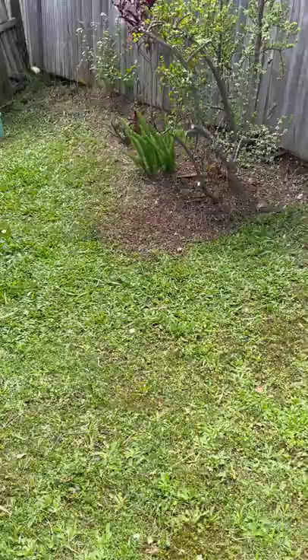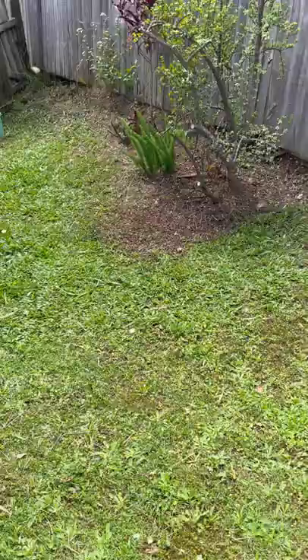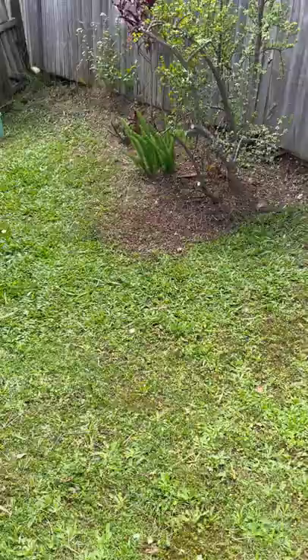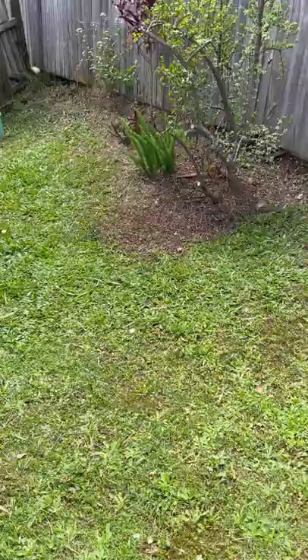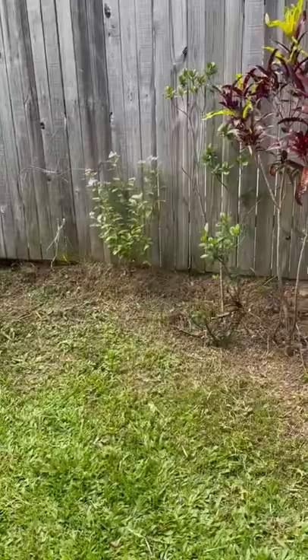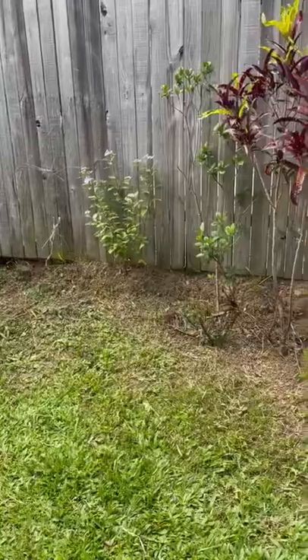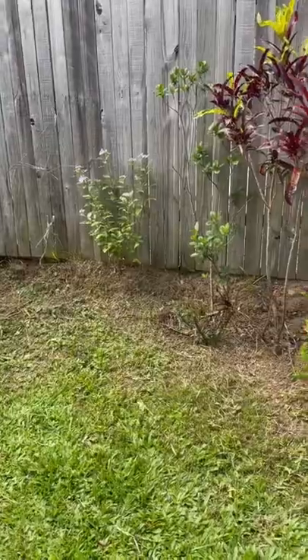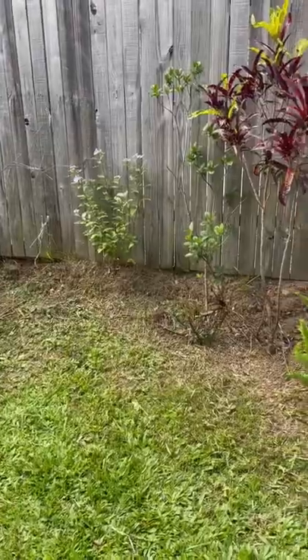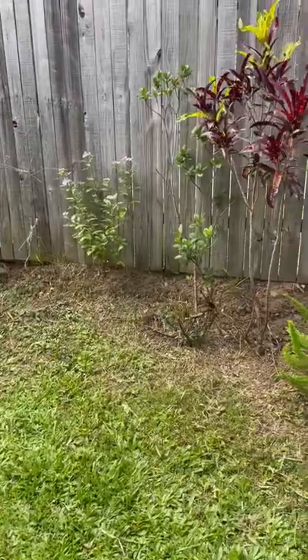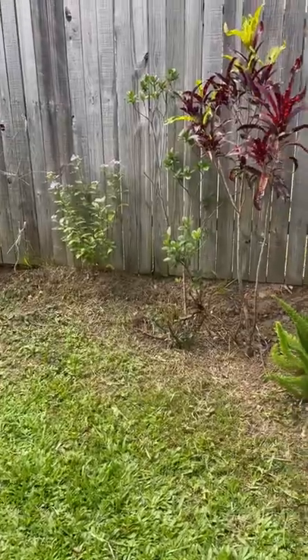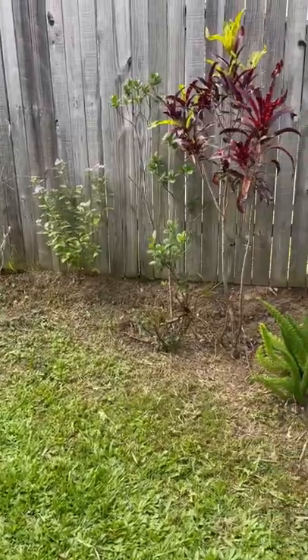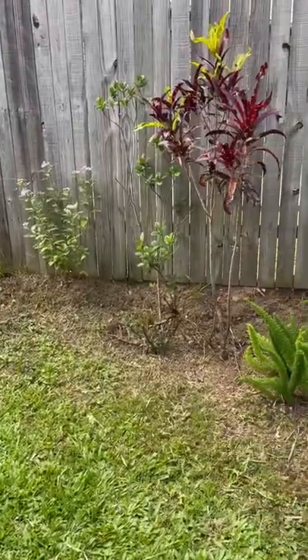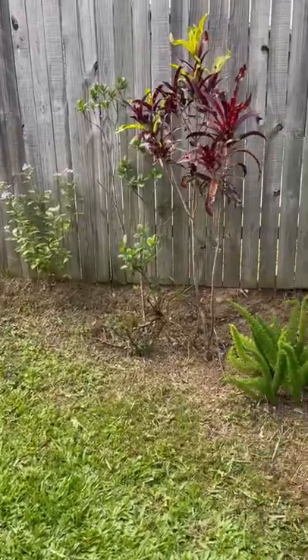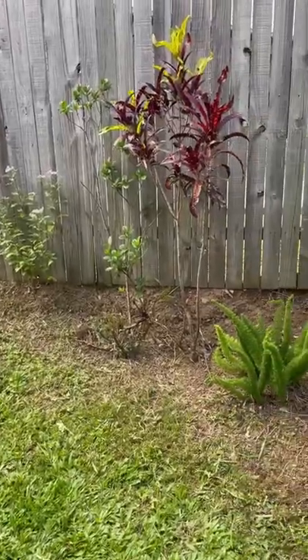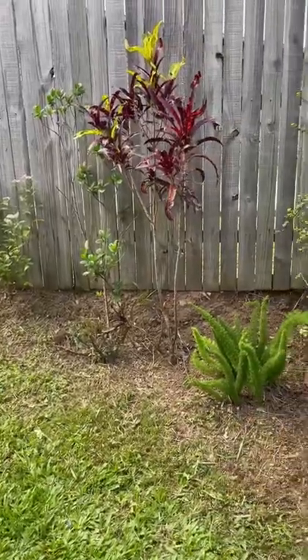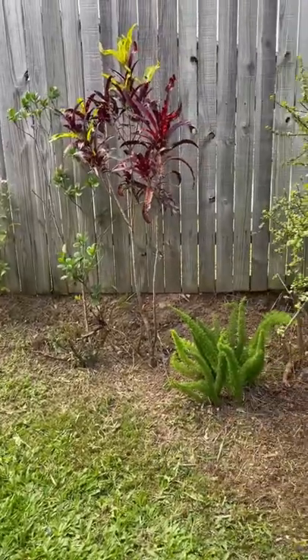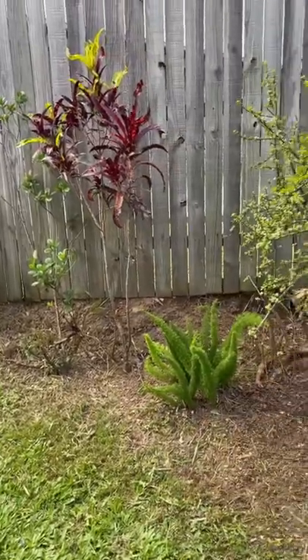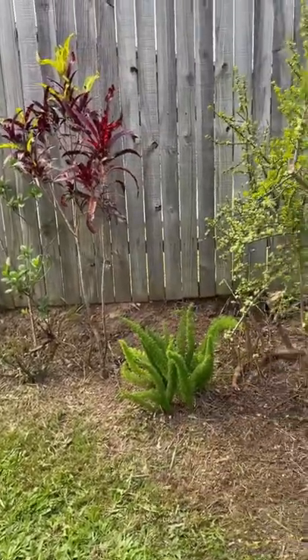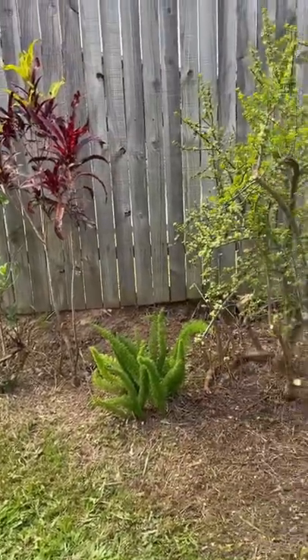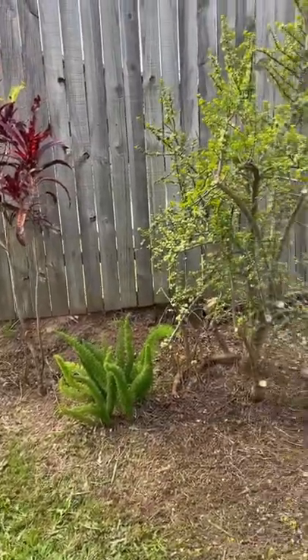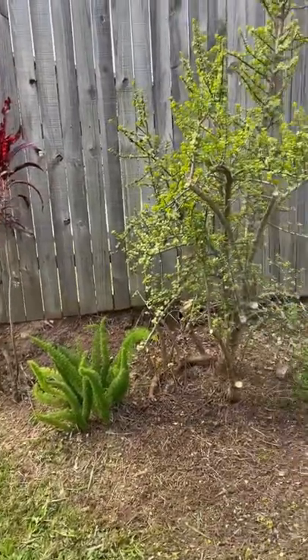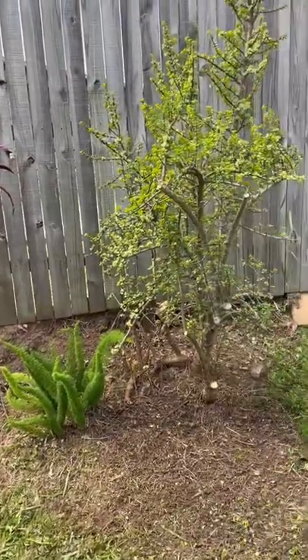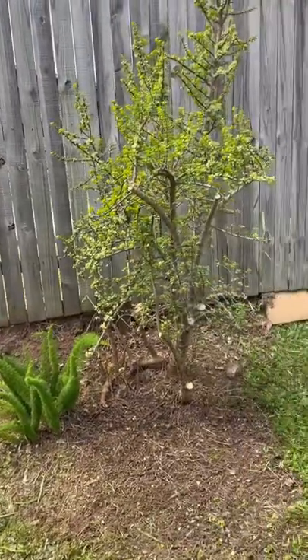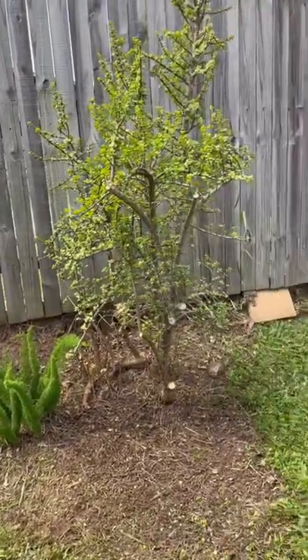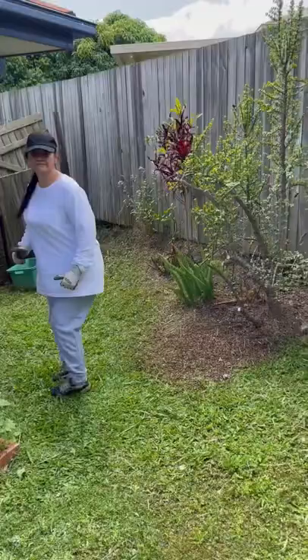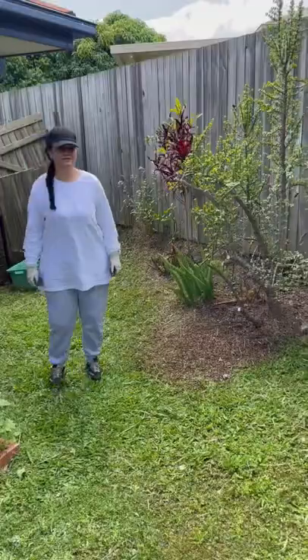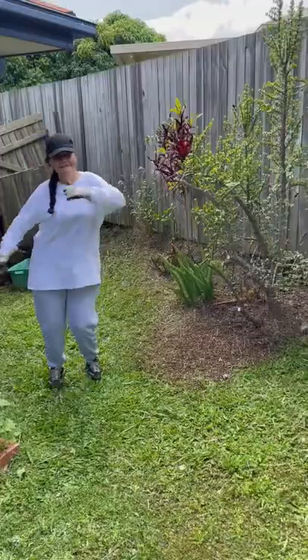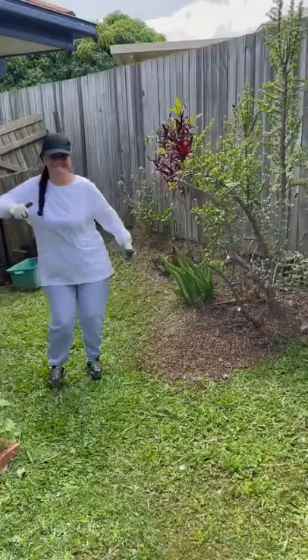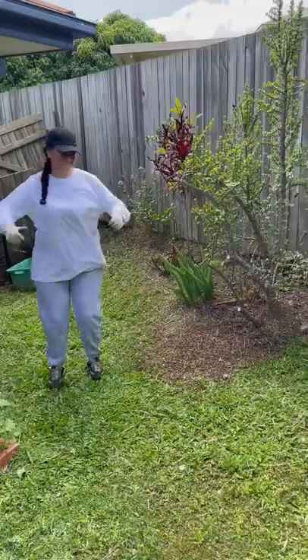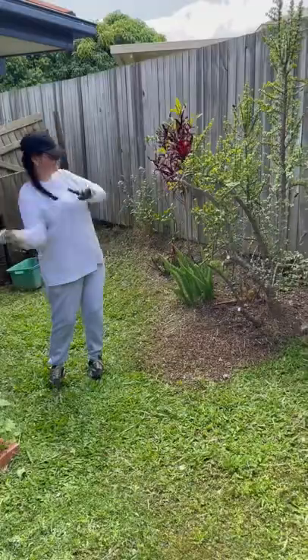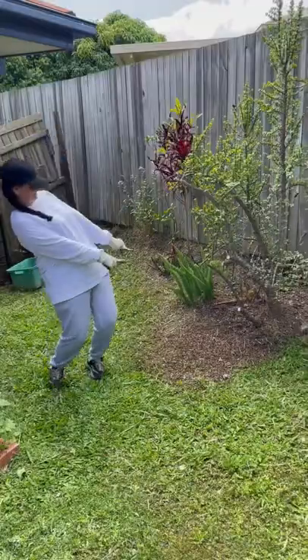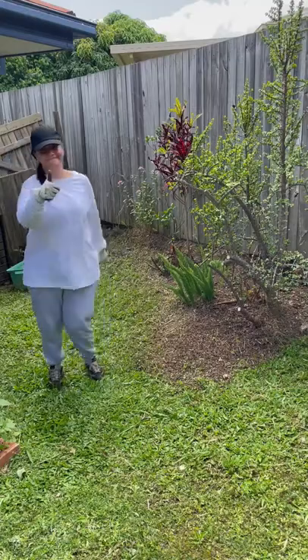Can anyone please tell me what these plants are? Like, they're actually pretty. And to conclude, I'm doing a happy dance!